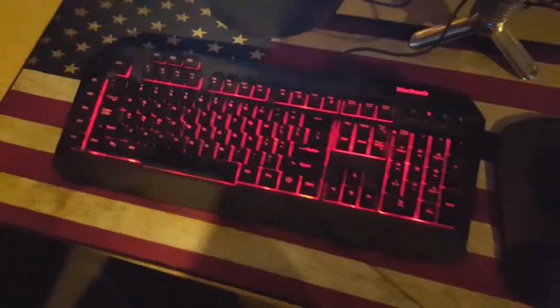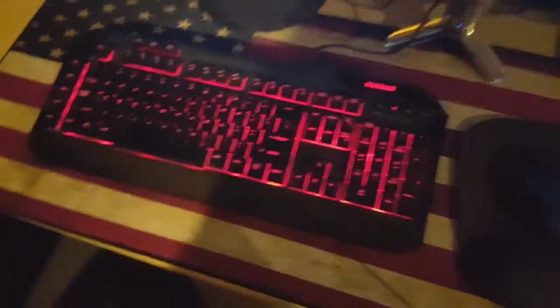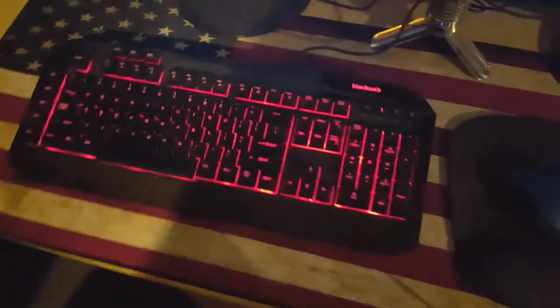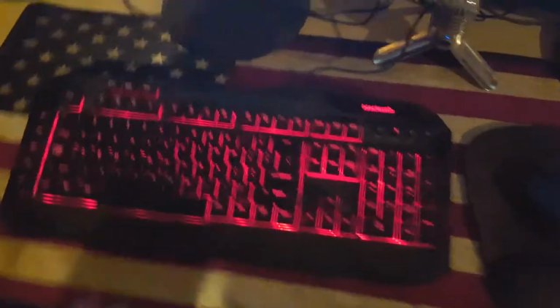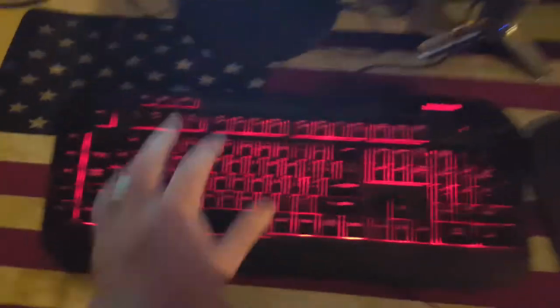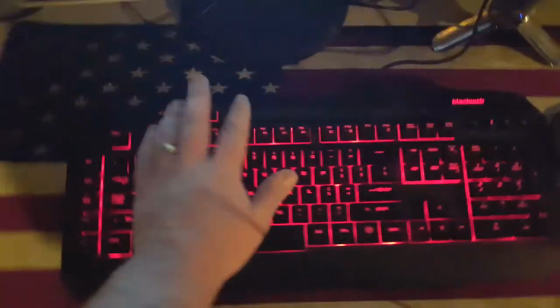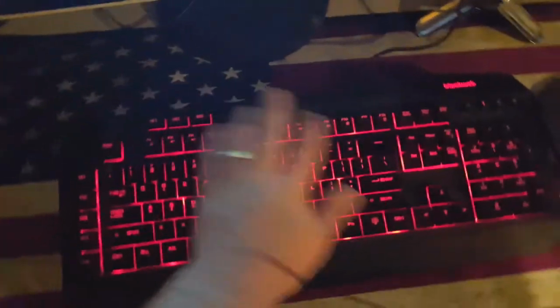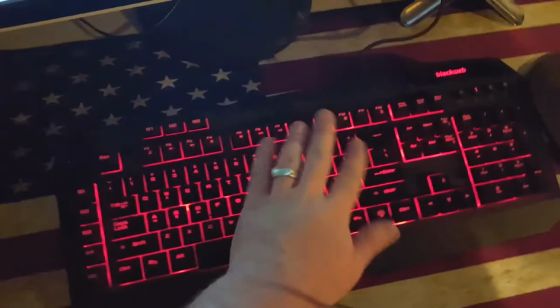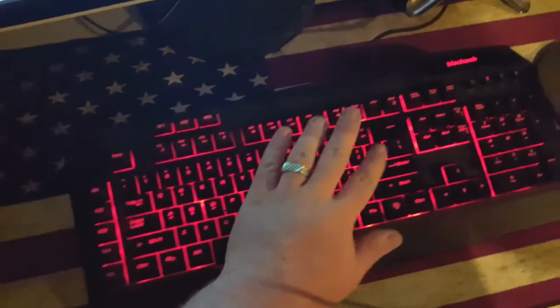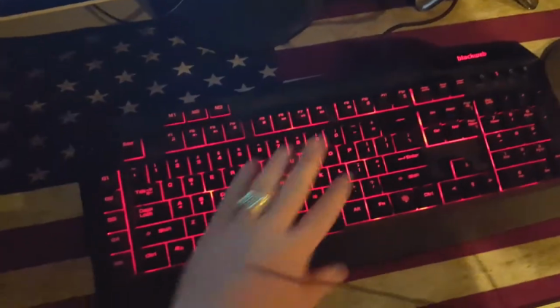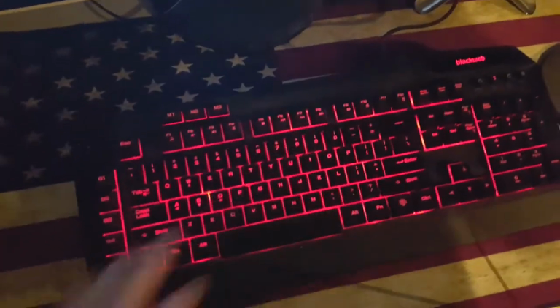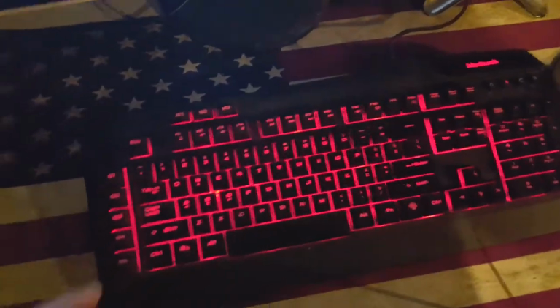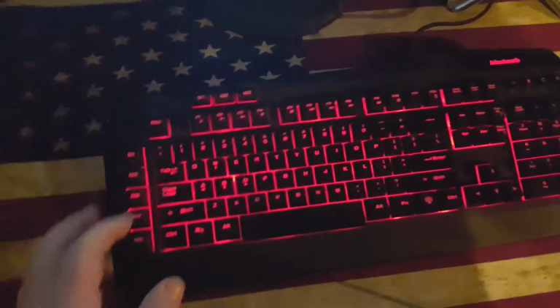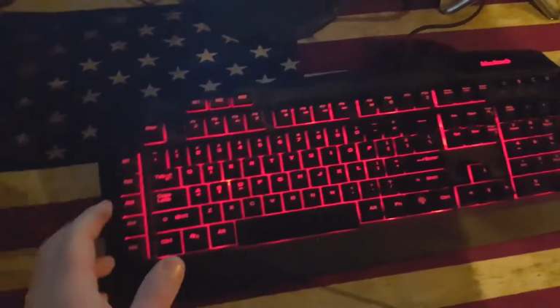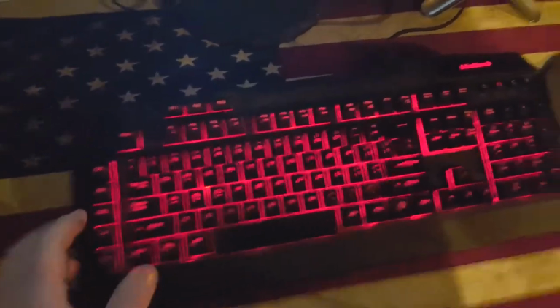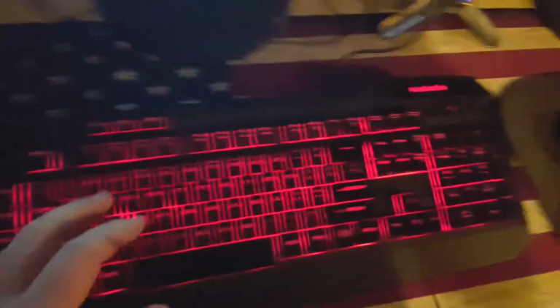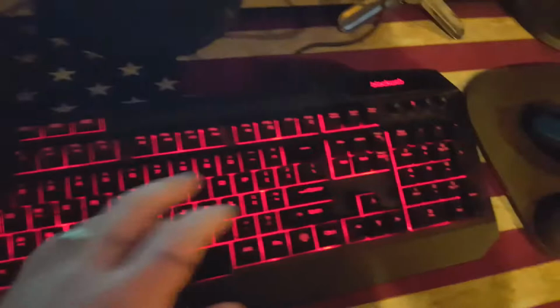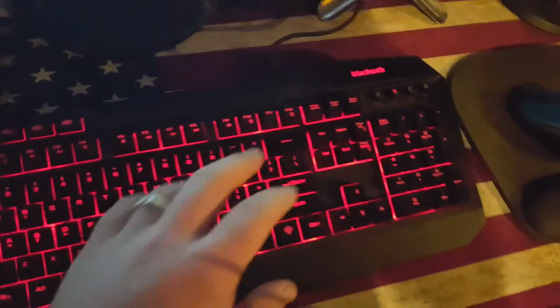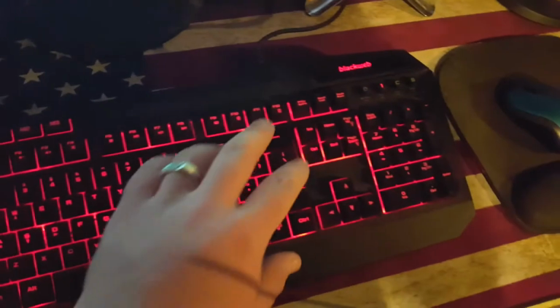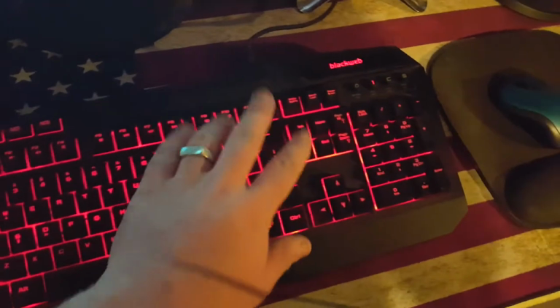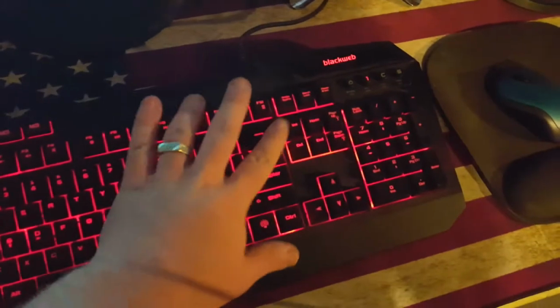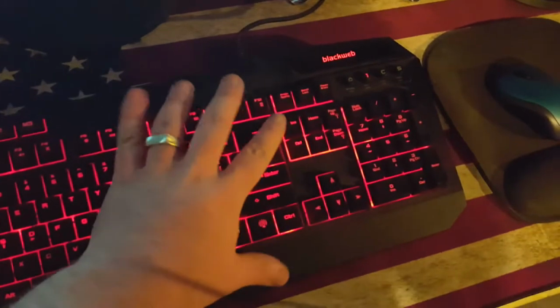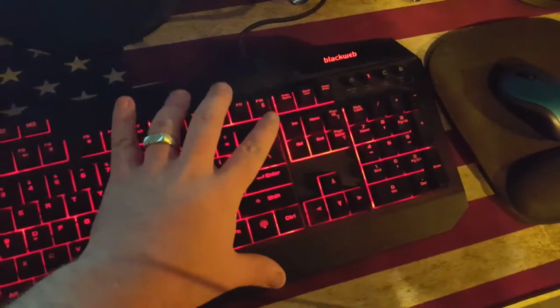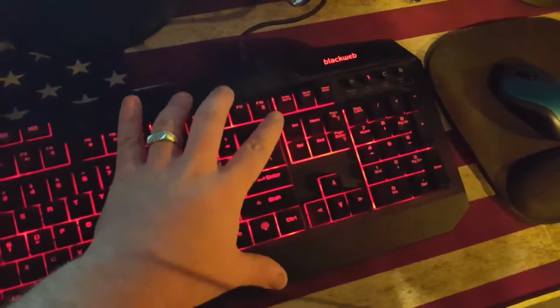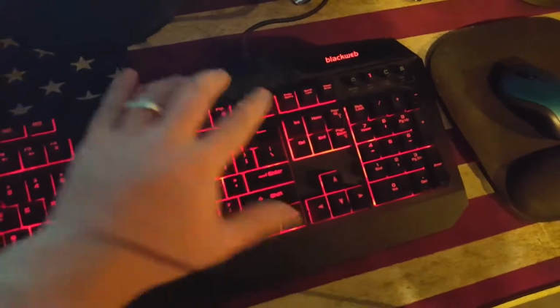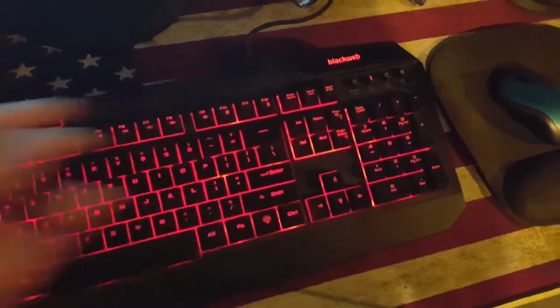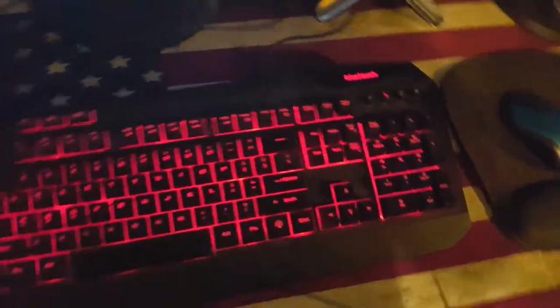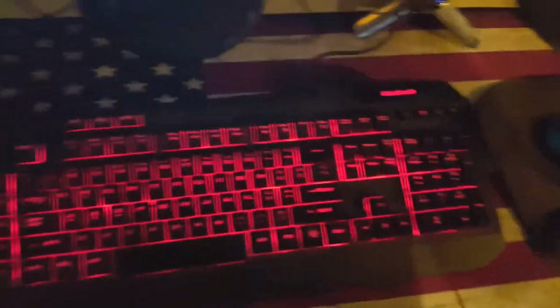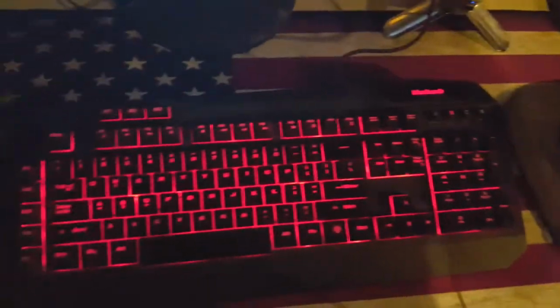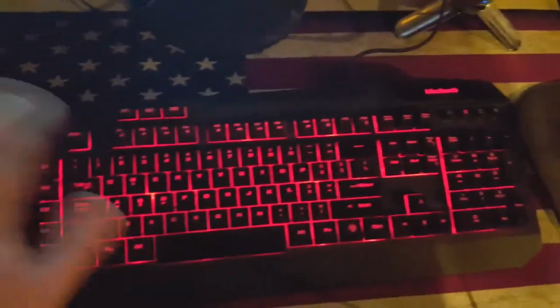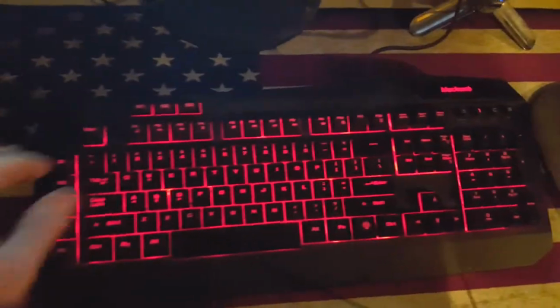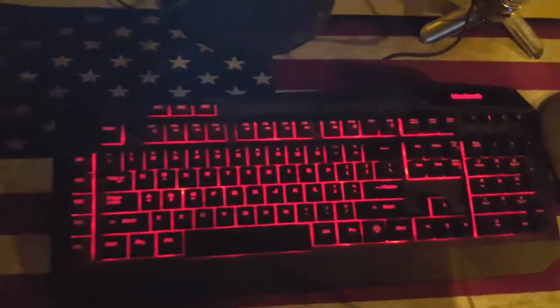I made a video about that a while back — it's pretty cool. It's a Black Web keyboard, only about 40 bucks at Walmart. Definitely cool.